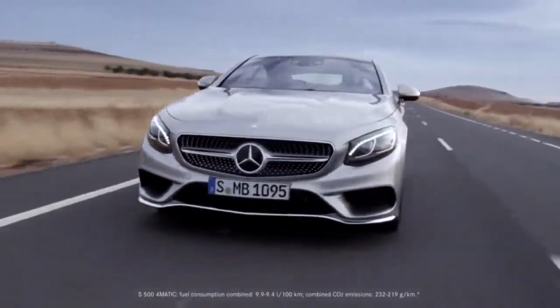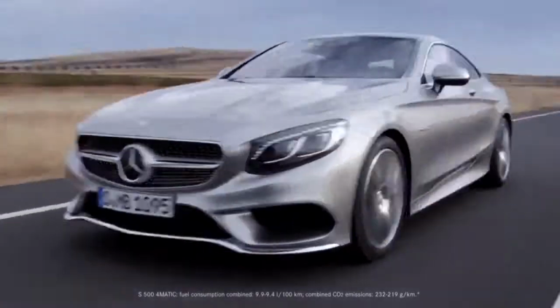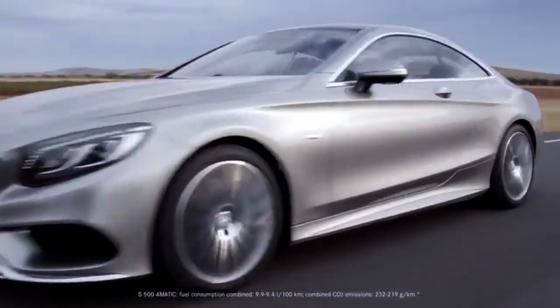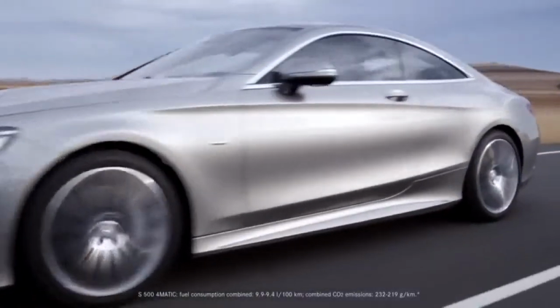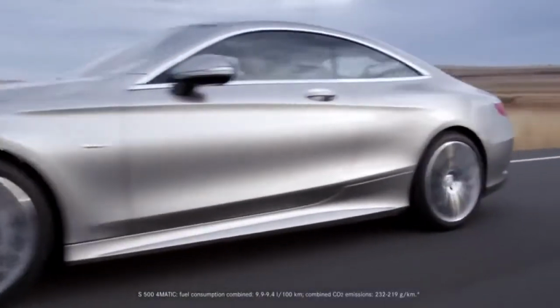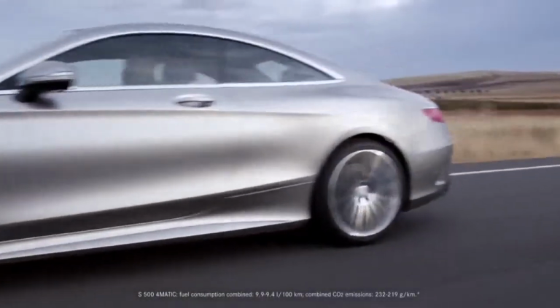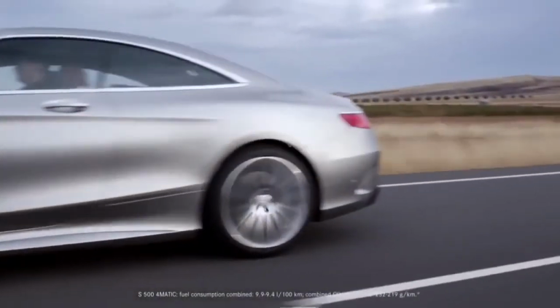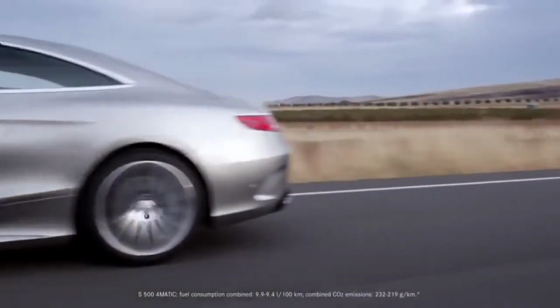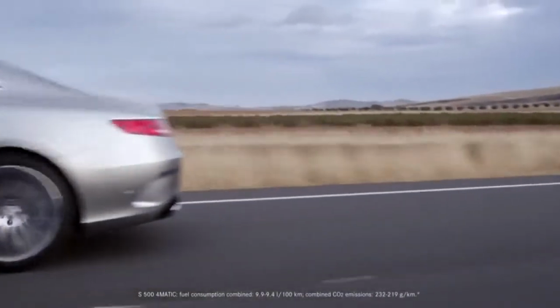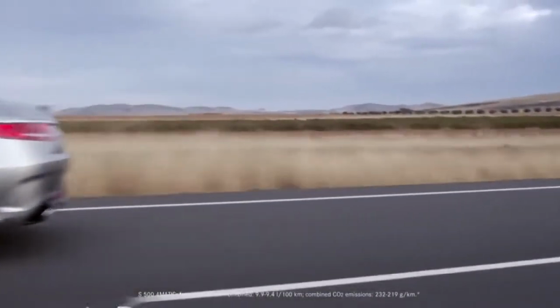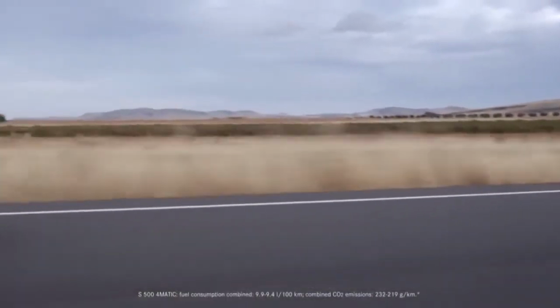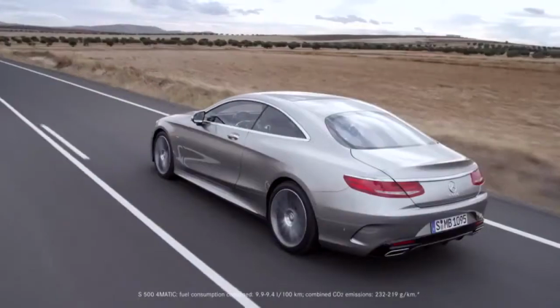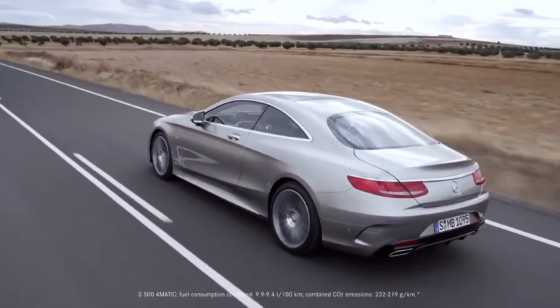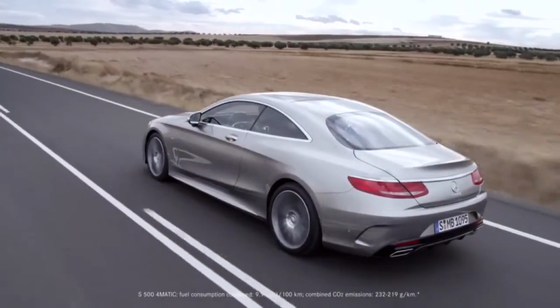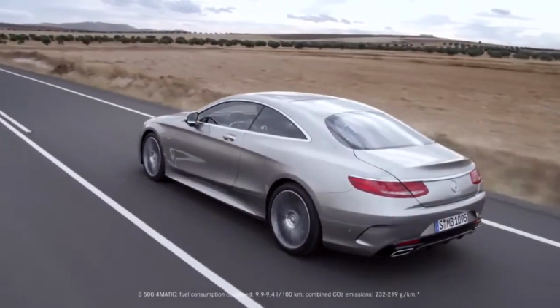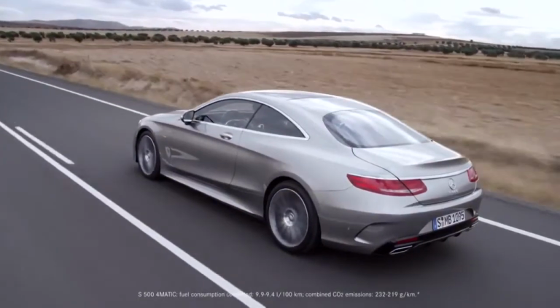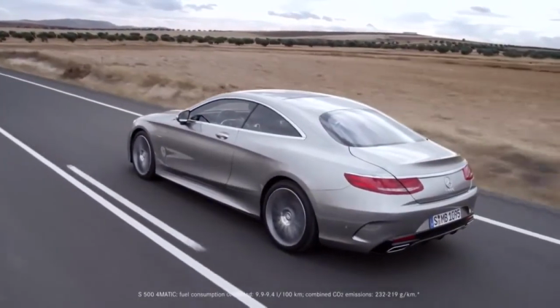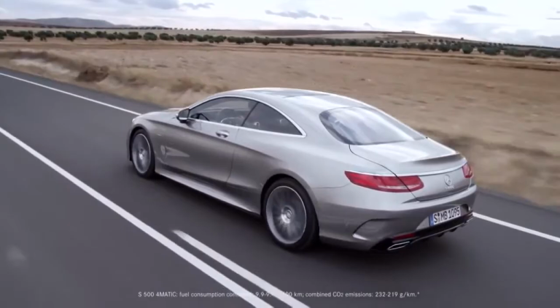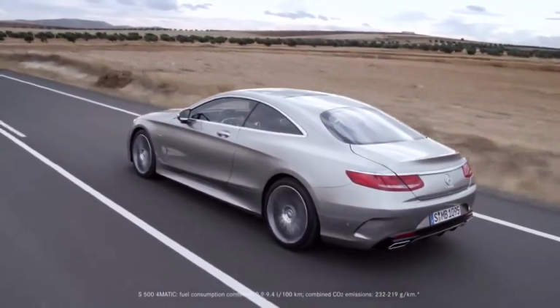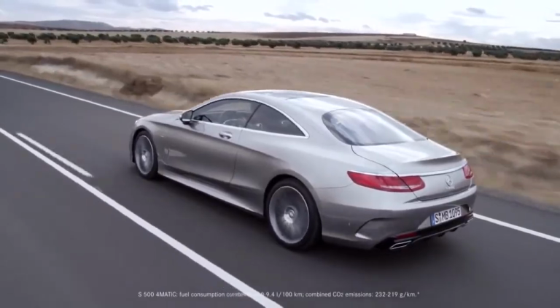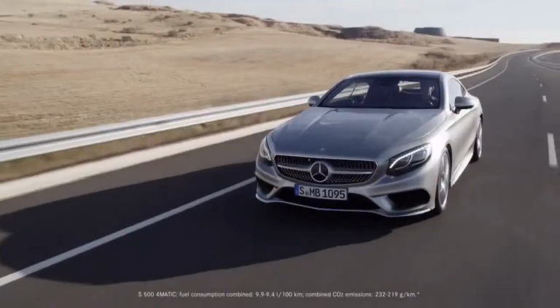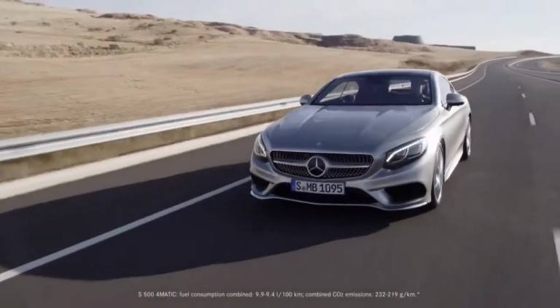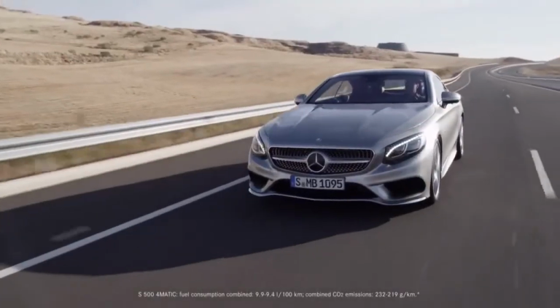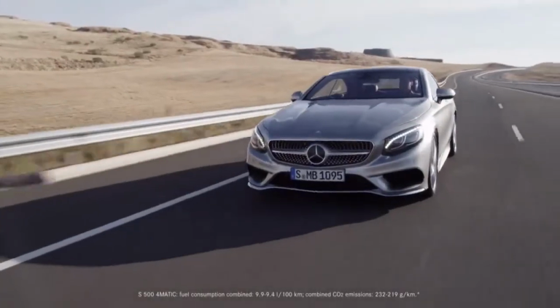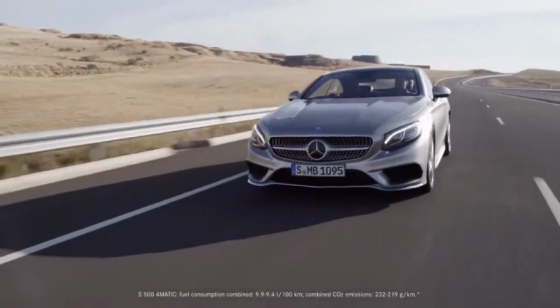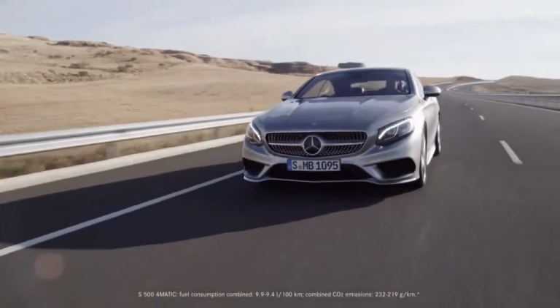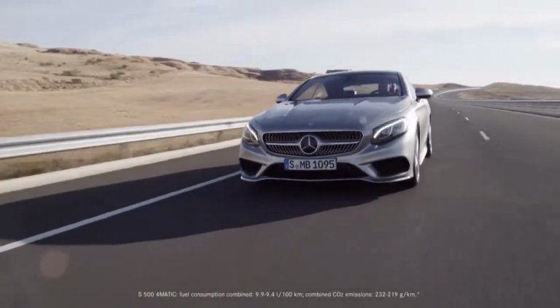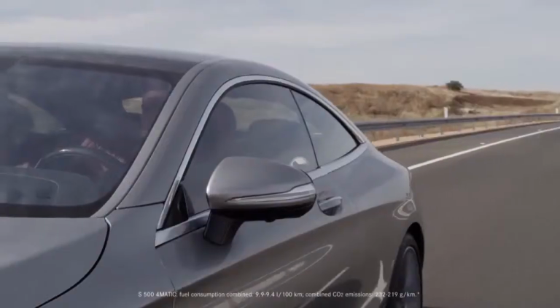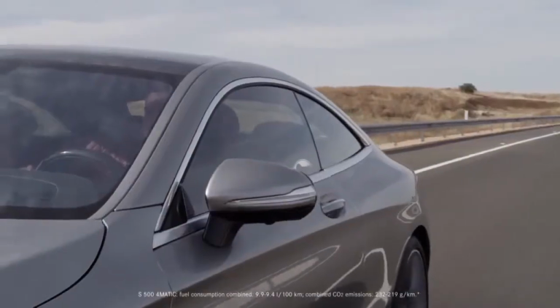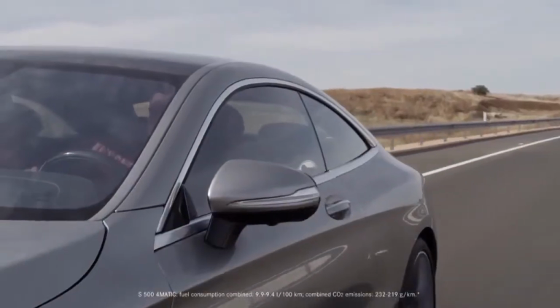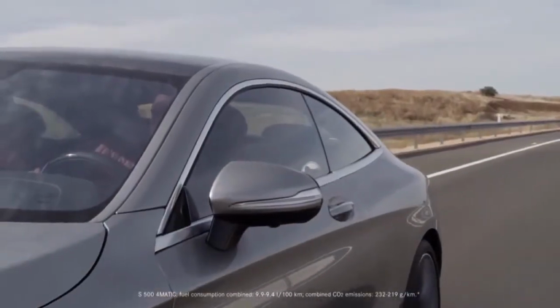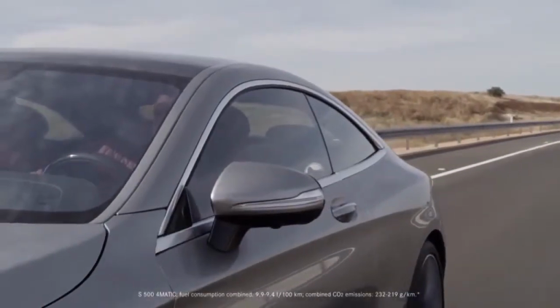With the S500 4MATIC, orderable from the 7th of April 2014, Mercedes-Benz rejuvenates its top-of-the-line series.